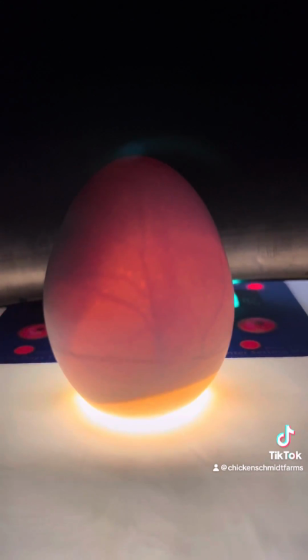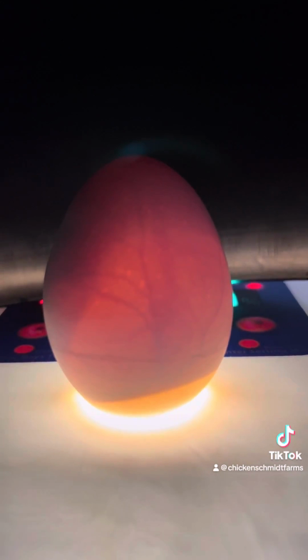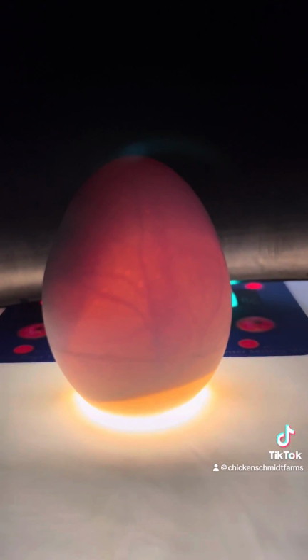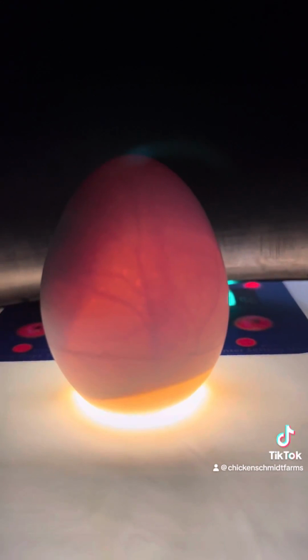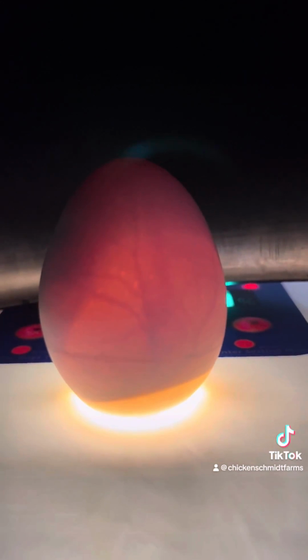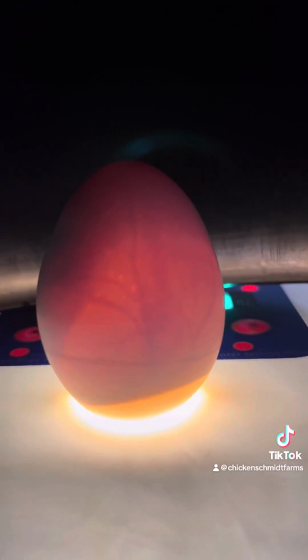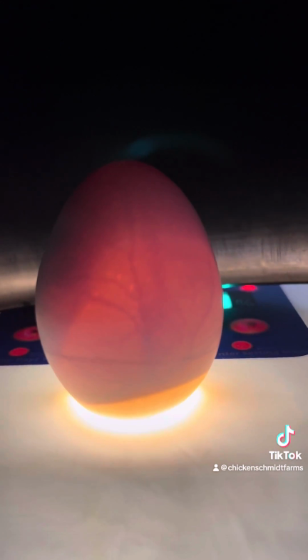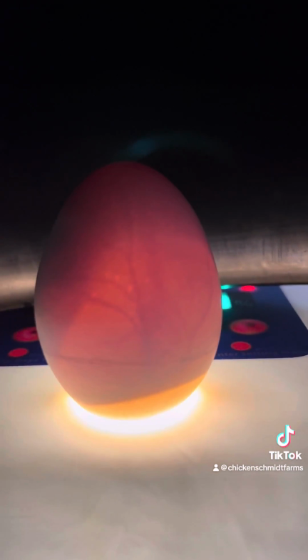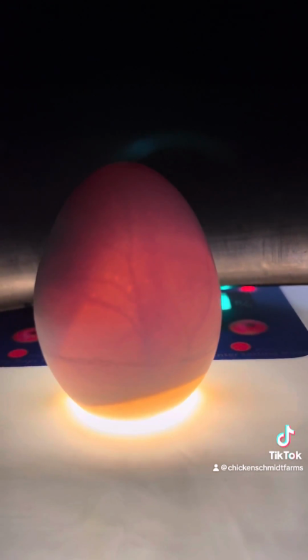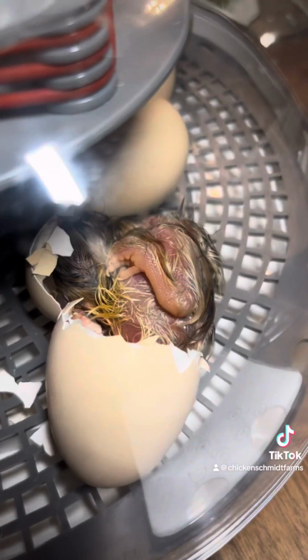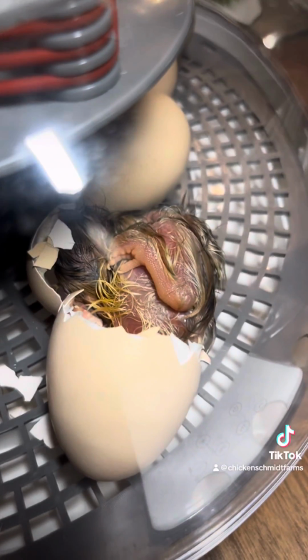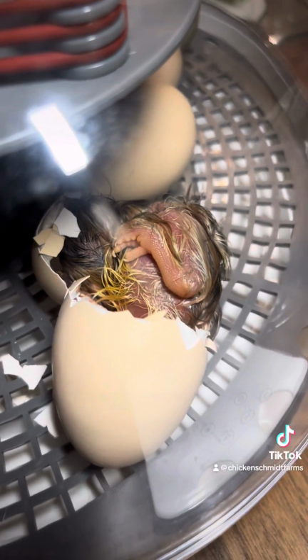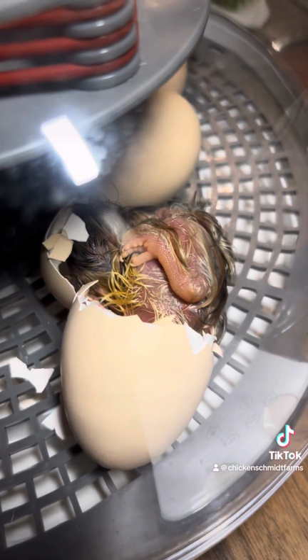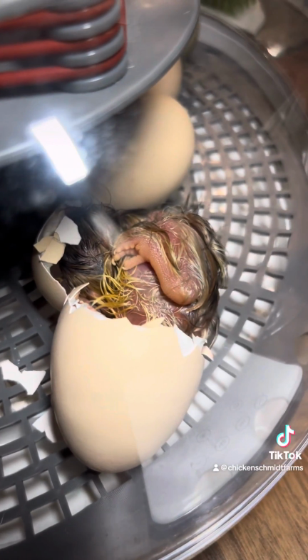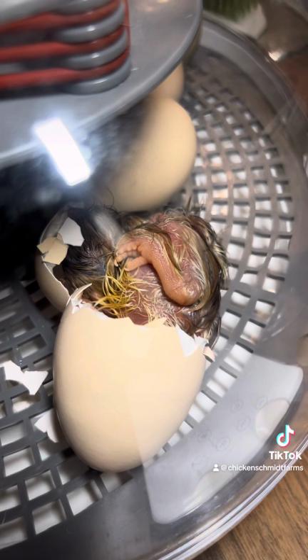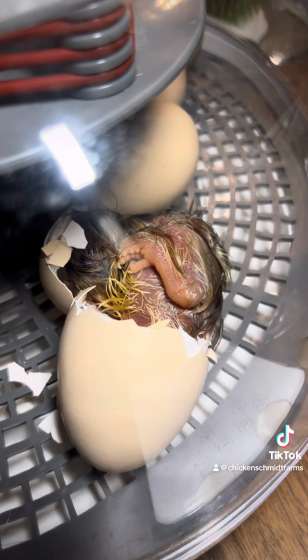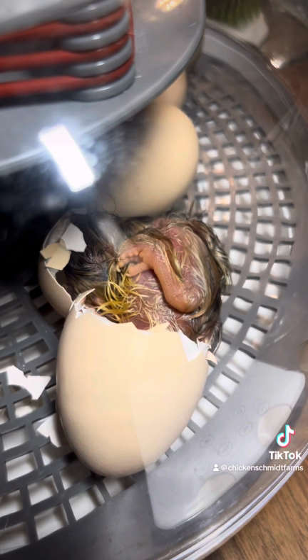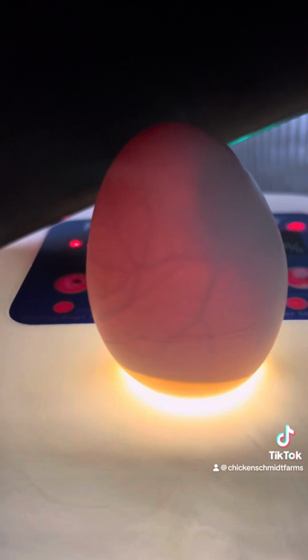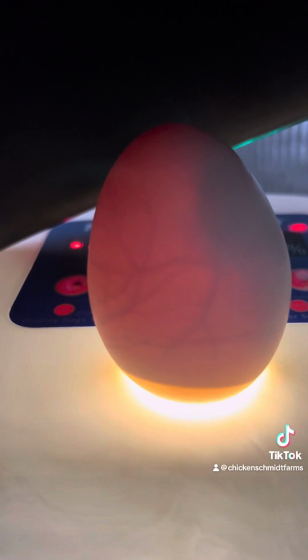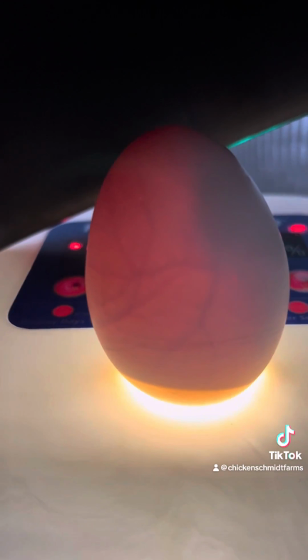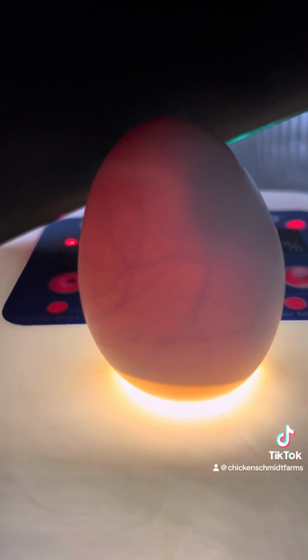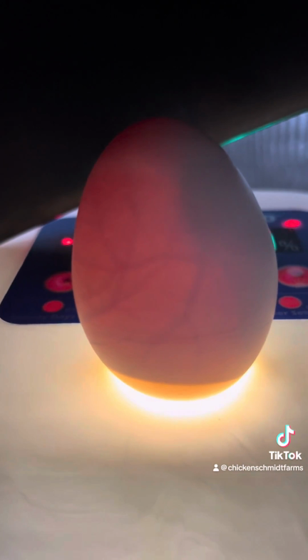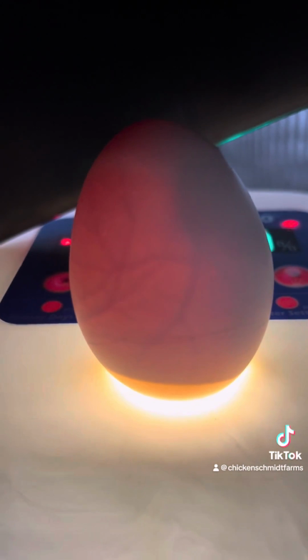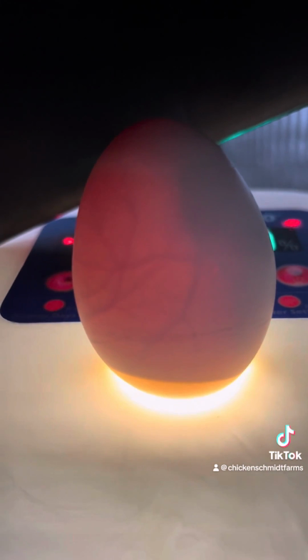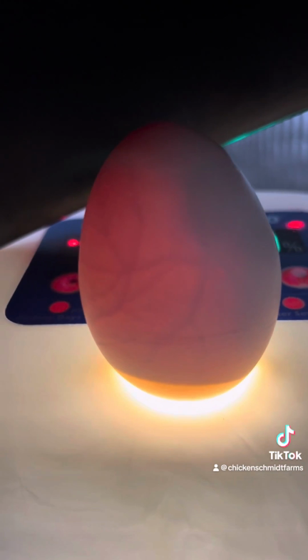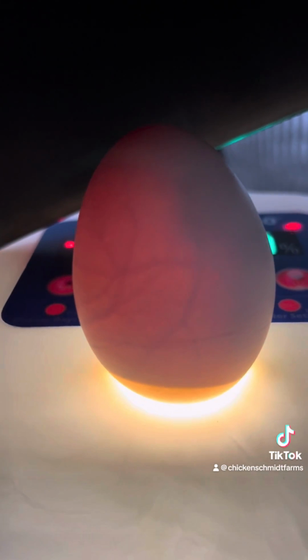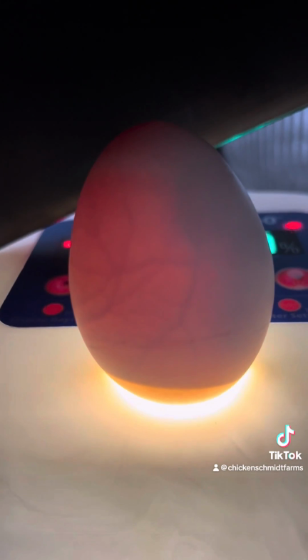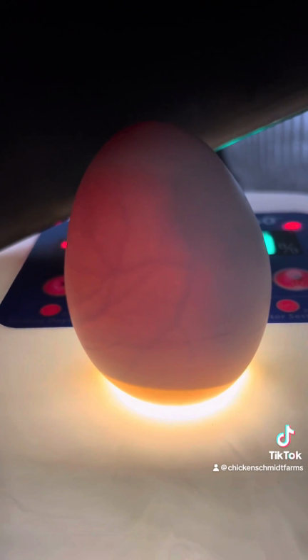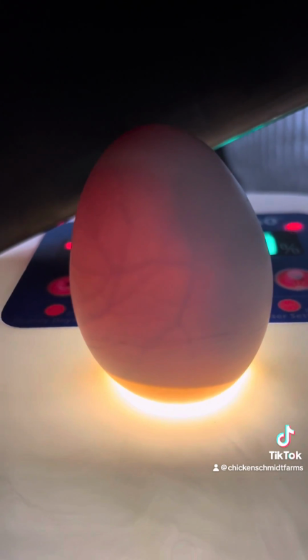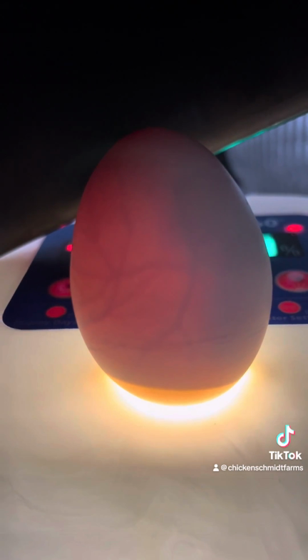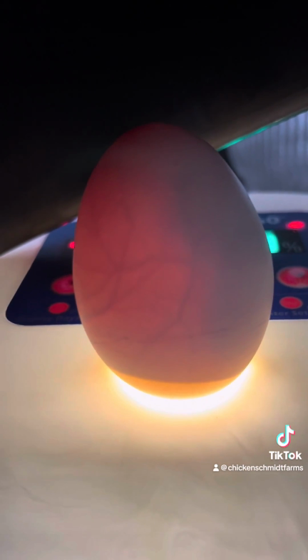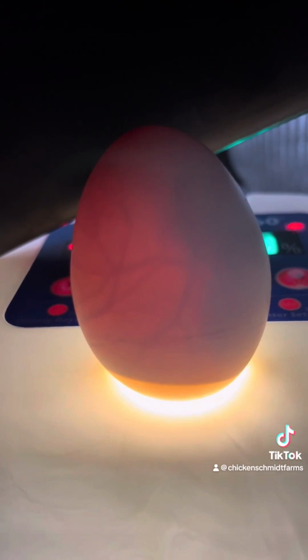On day ten, the egg tooth is prominent and the toenails are visible. When you candle your egg, you'll see a very clear embryo, and when you look closely, you'll see him move around inside the egg.